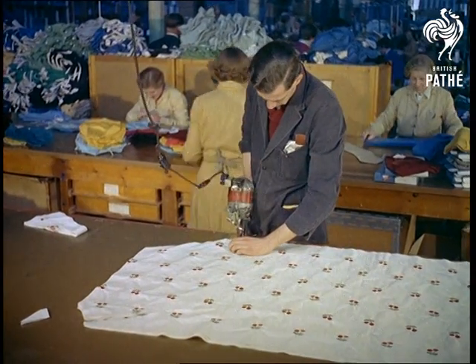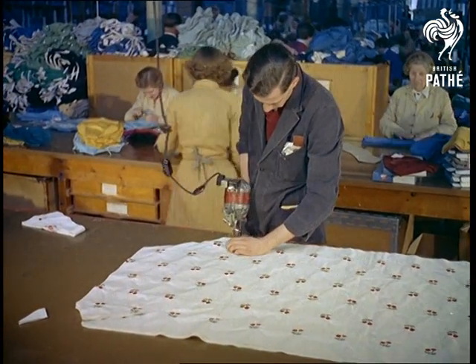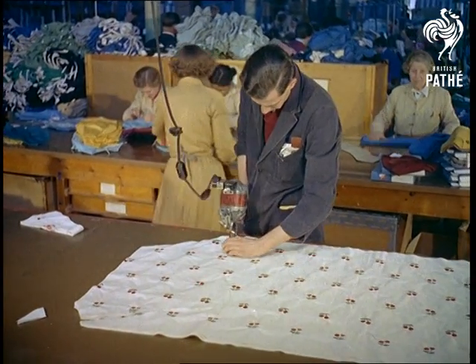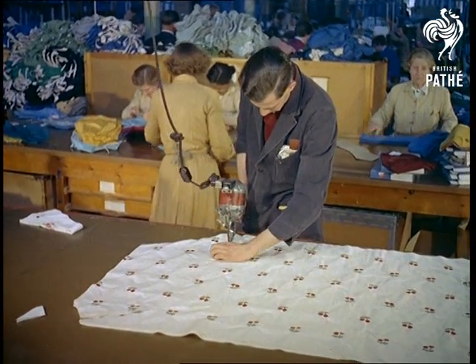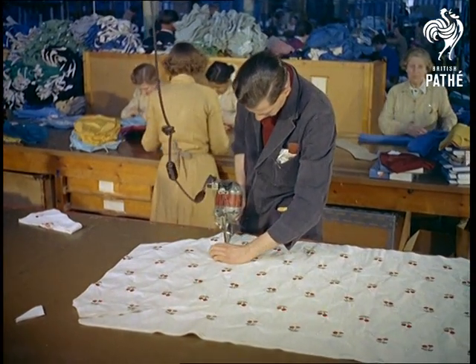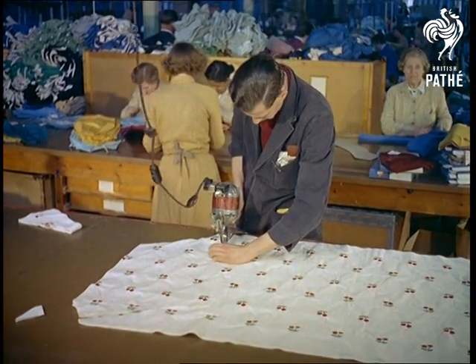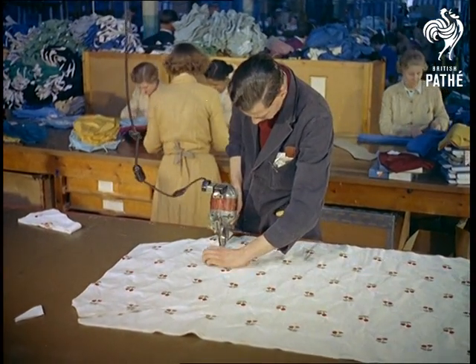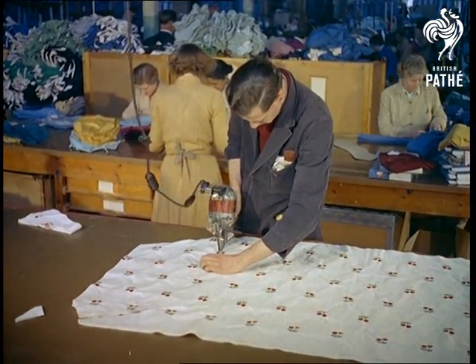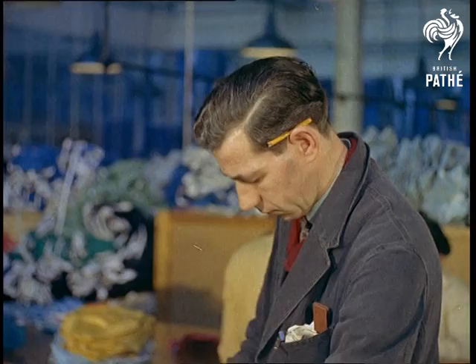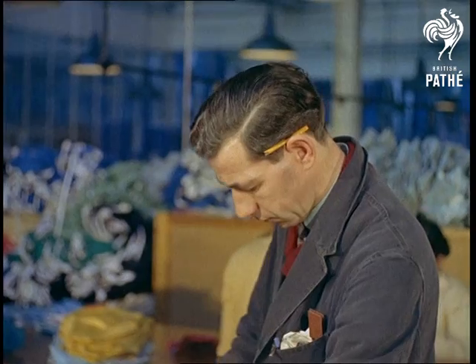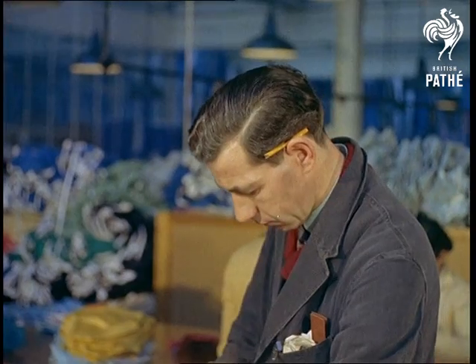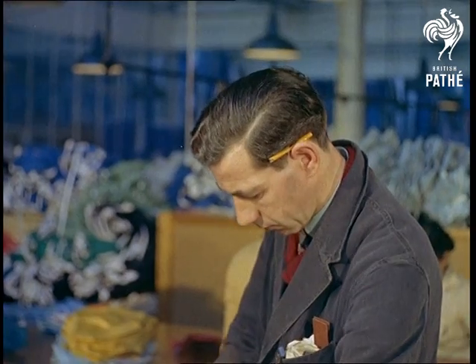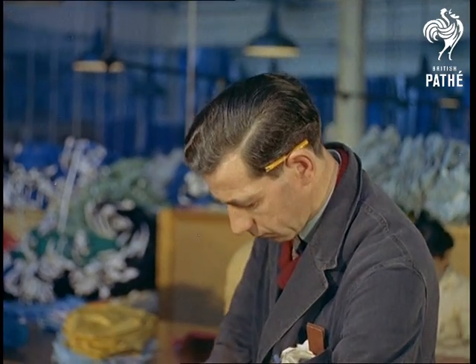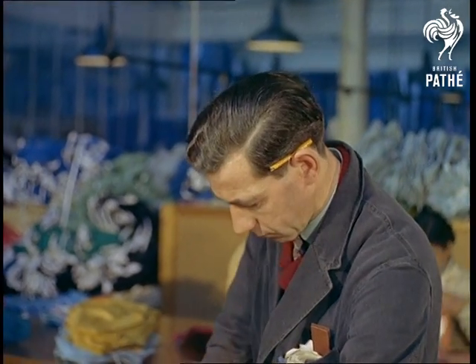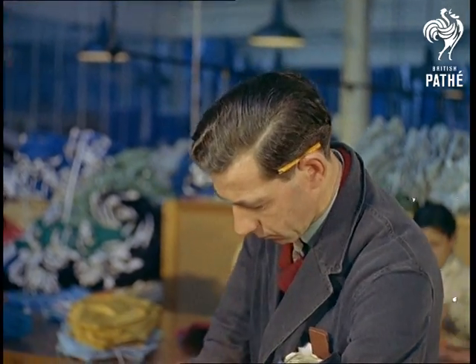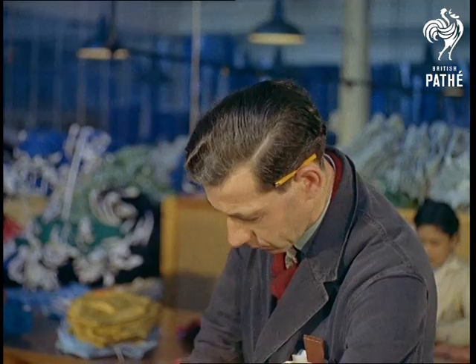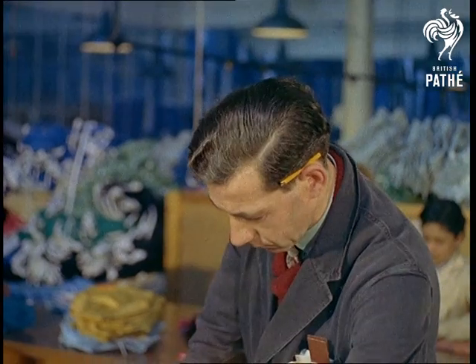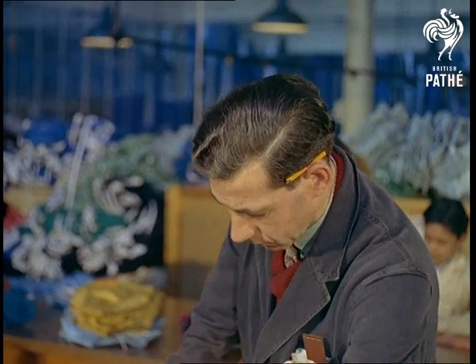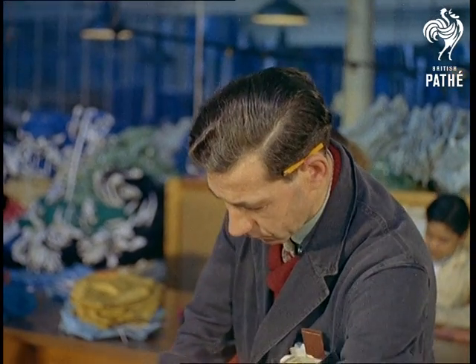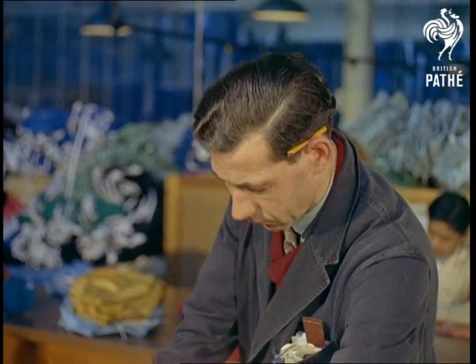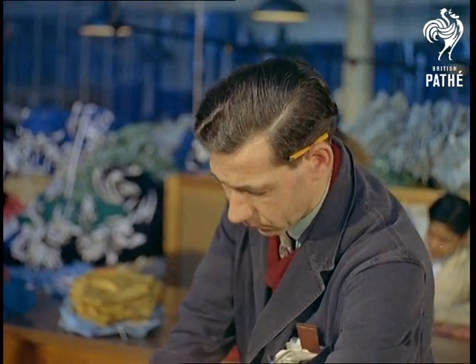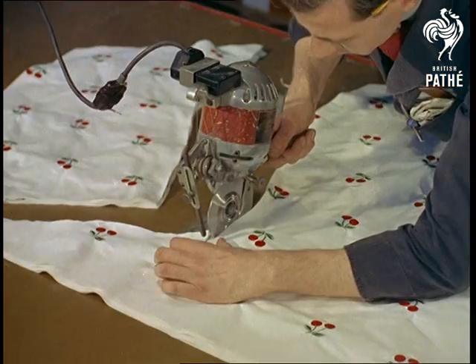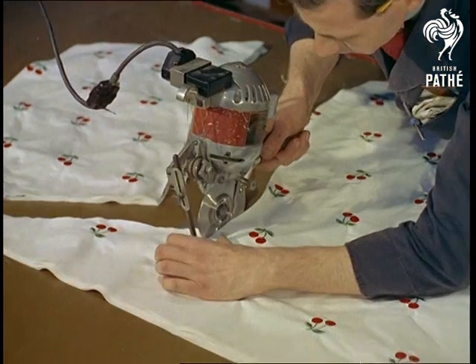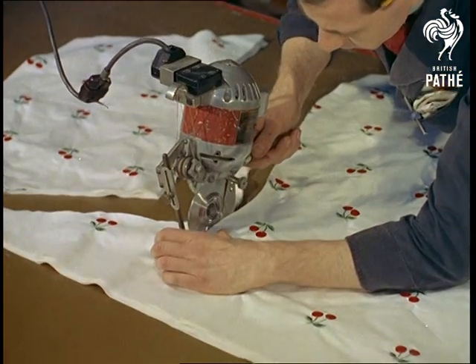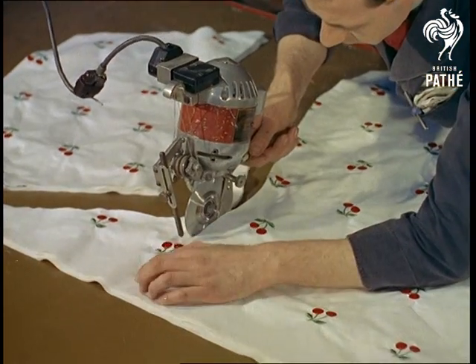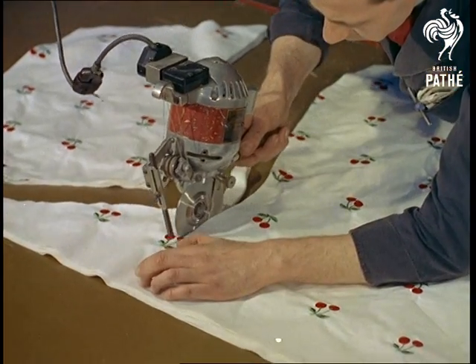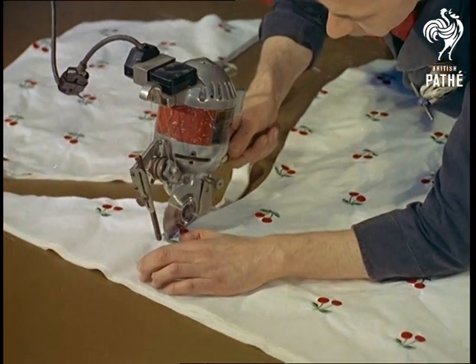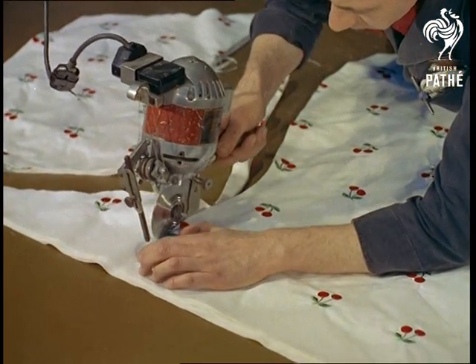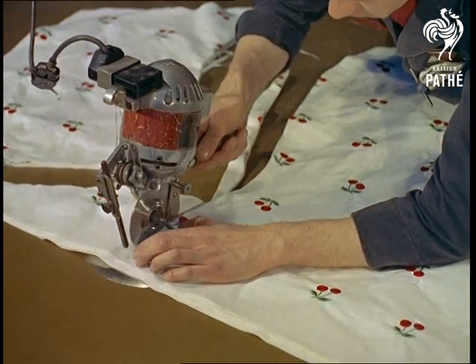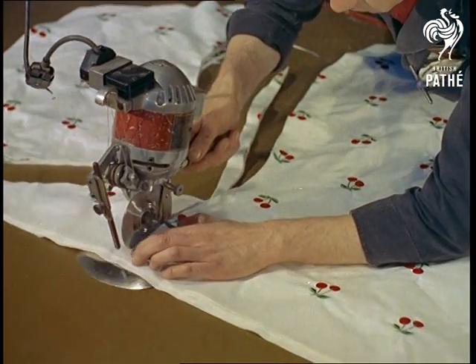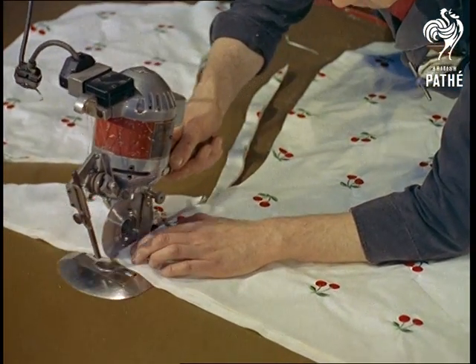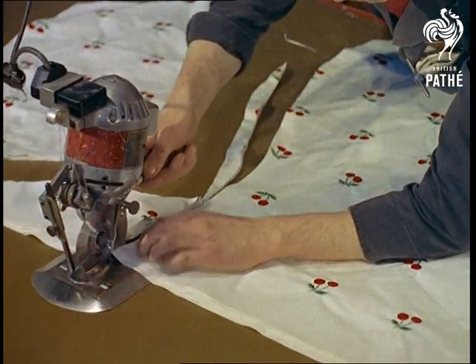Ron Turner, for example, operates a cutting machine that can cope with up to 150 layers of fabric at a time, according to the thickness and quantity required.